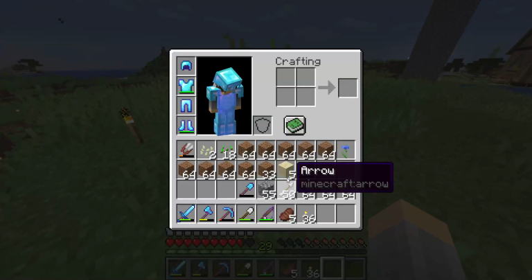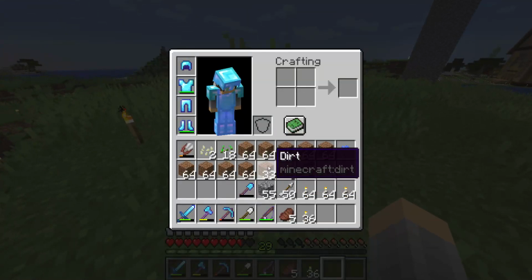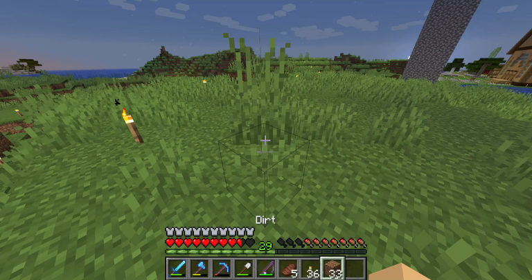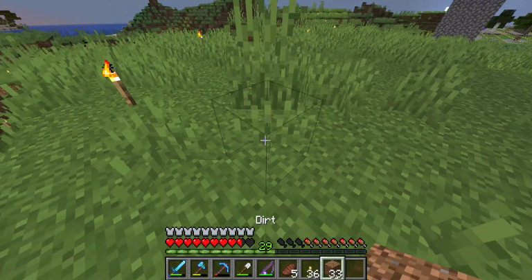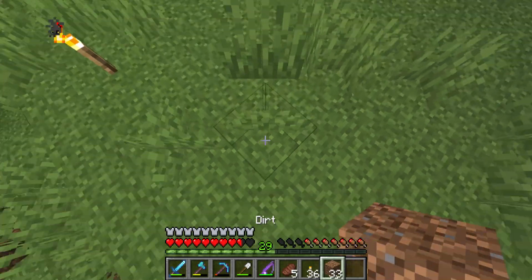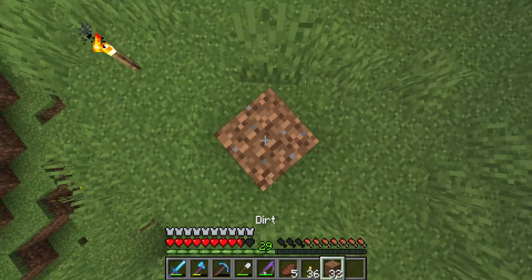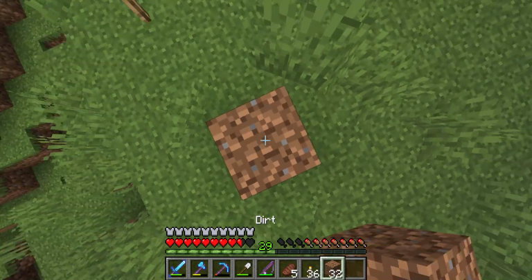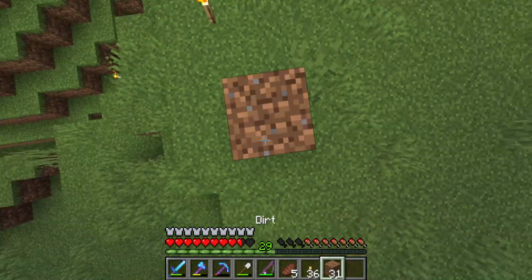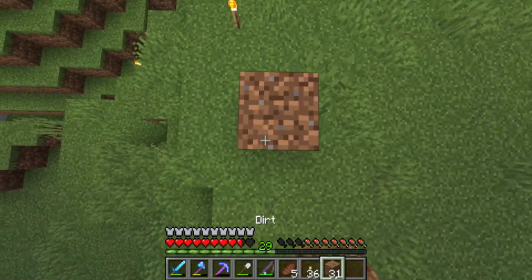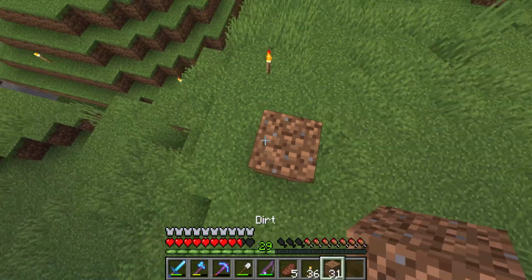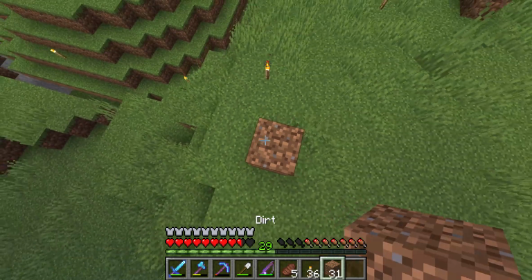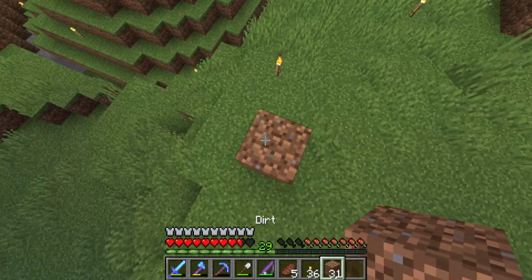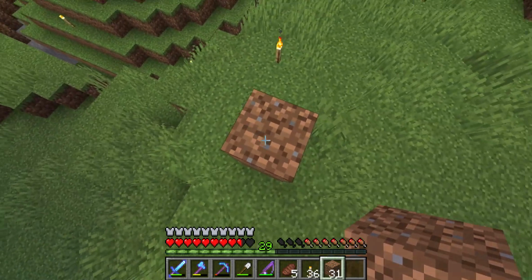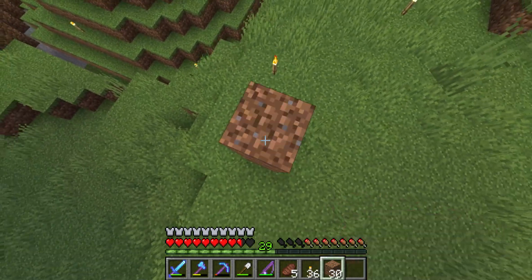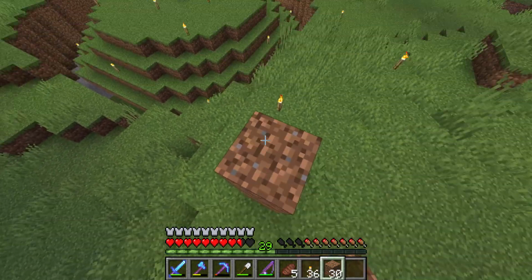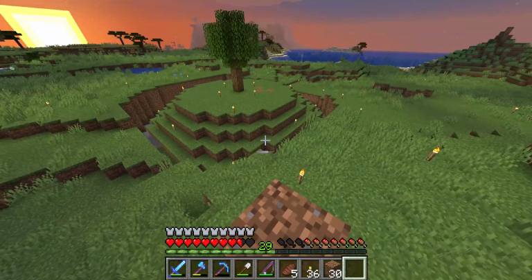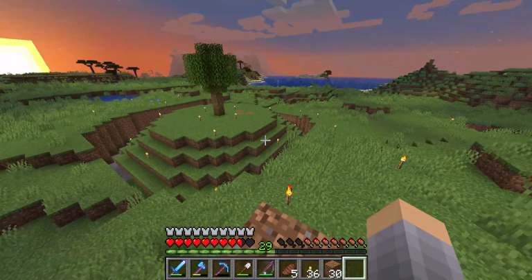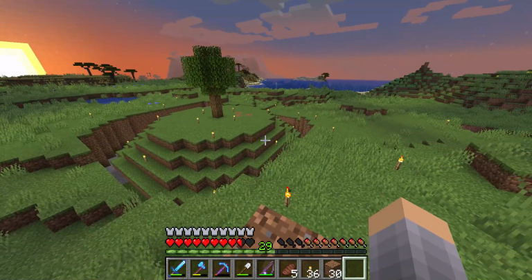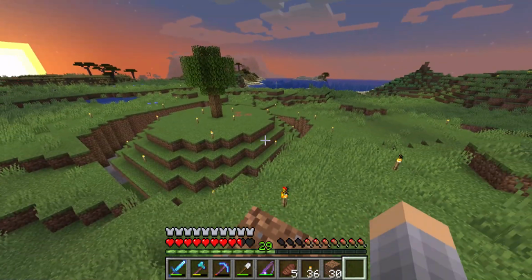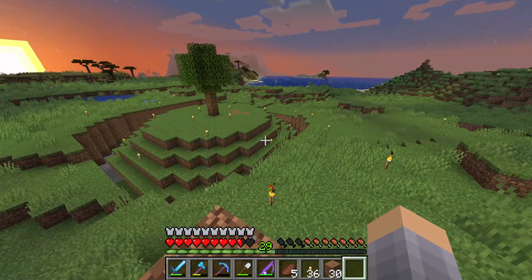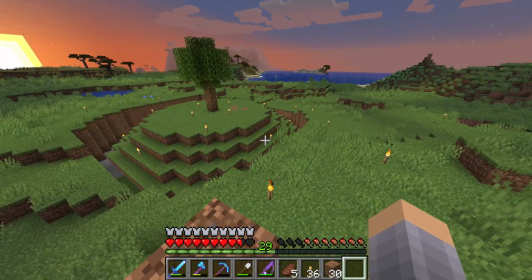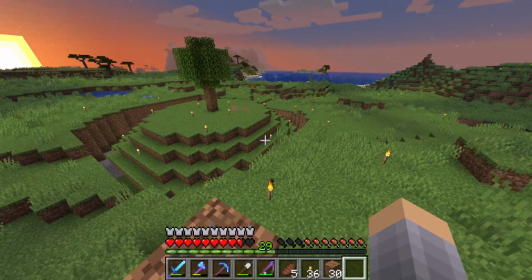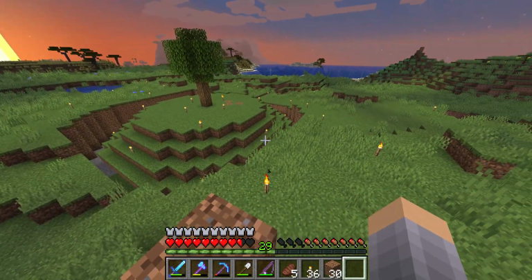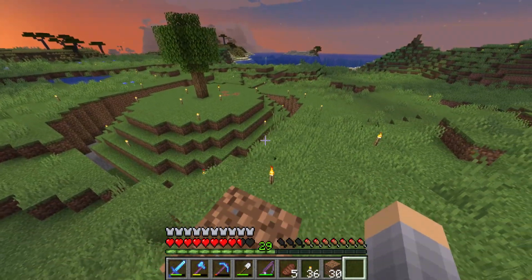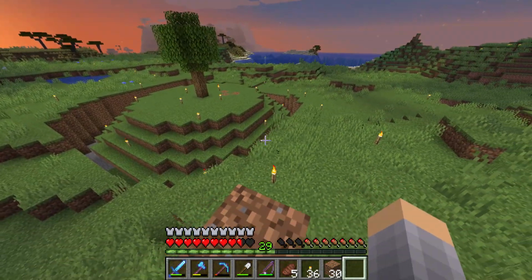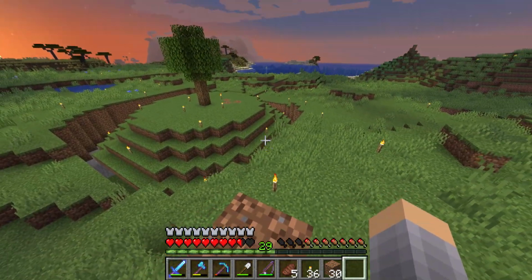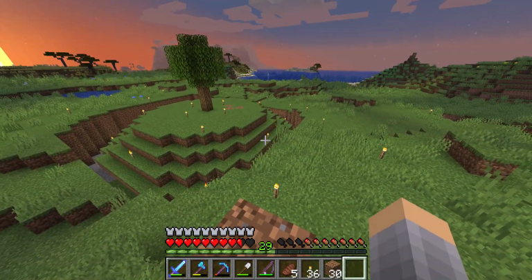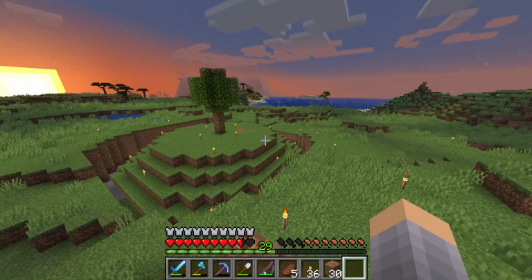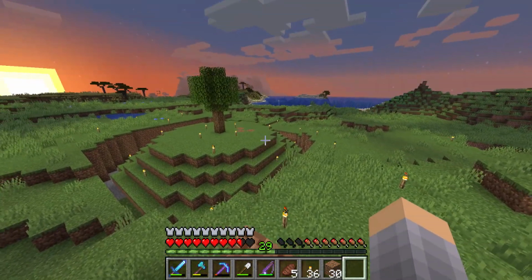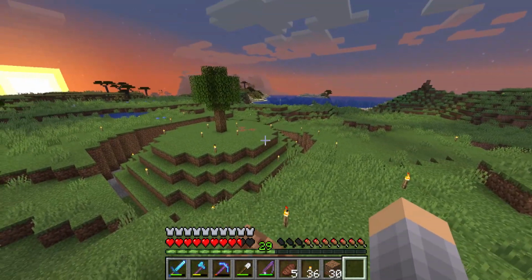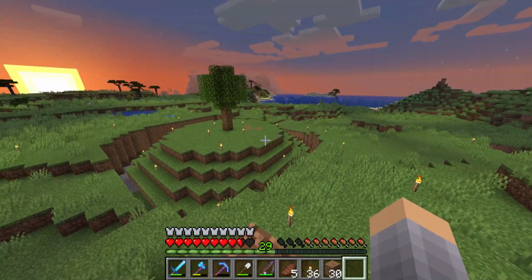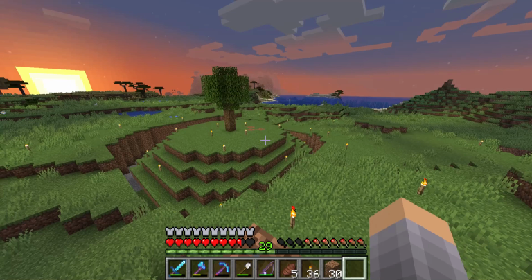We're going to have a big pathway around this, and then from this we're going to extend pathways that just run up forever. I think it will look really cool and will eventually show us what our world's going to look like. We'll place torches on the corners for more light. Okay, that's what it's going to look like — that's the World Tree. I think it looks pretty good, I'm not upset with this at all.